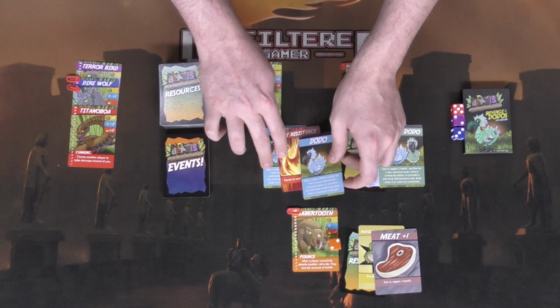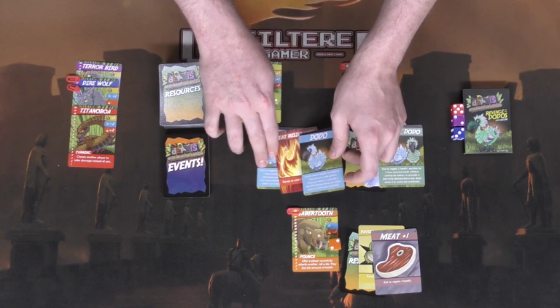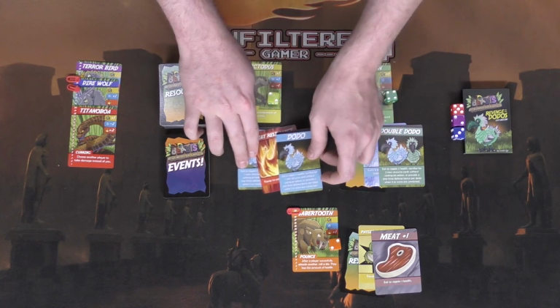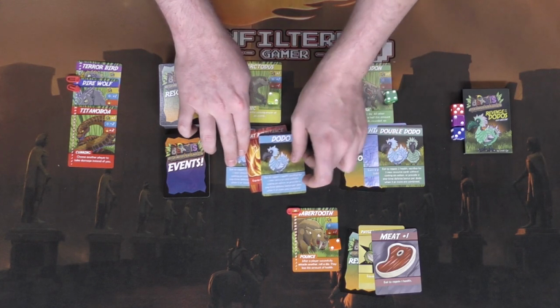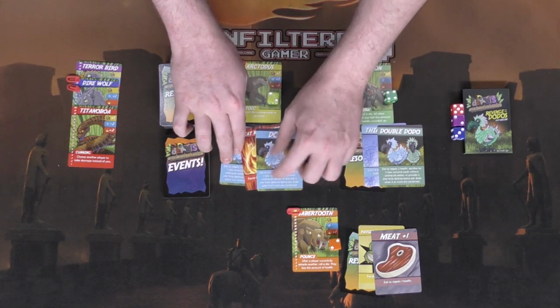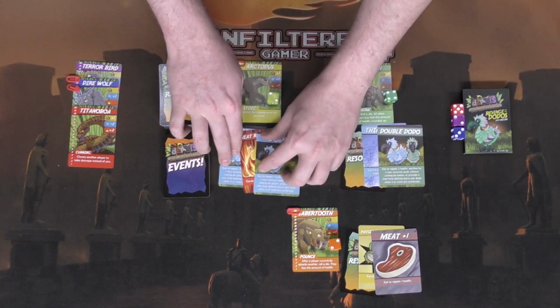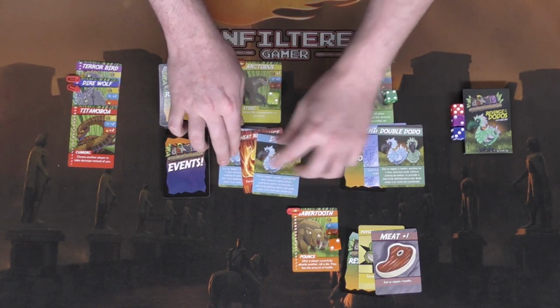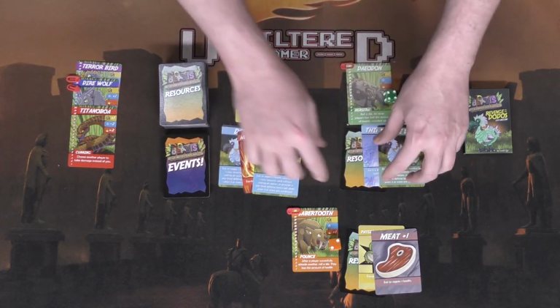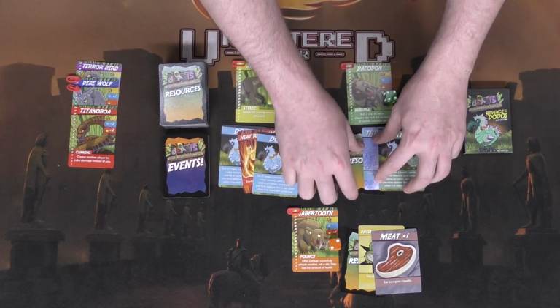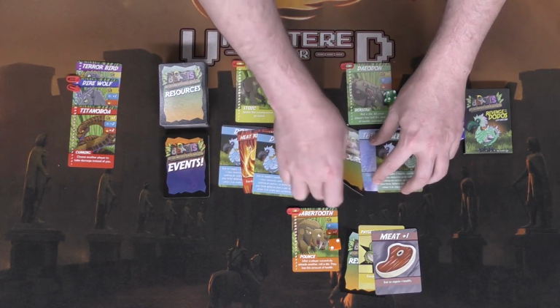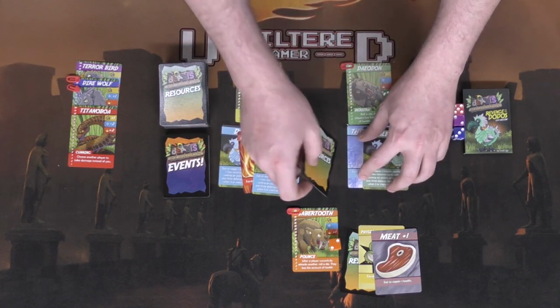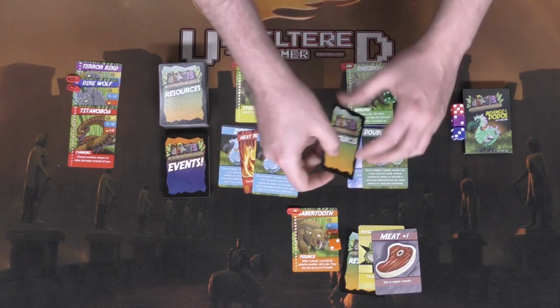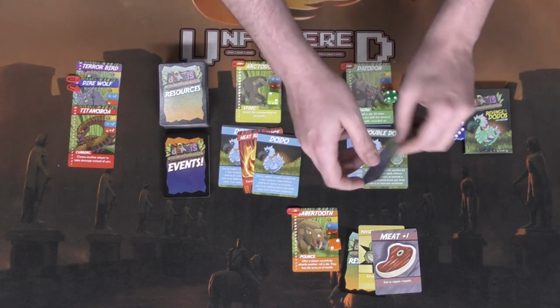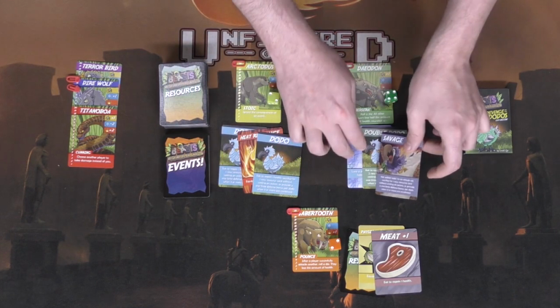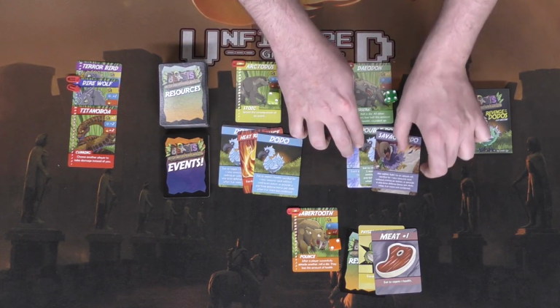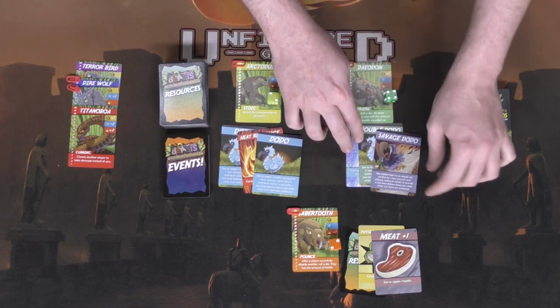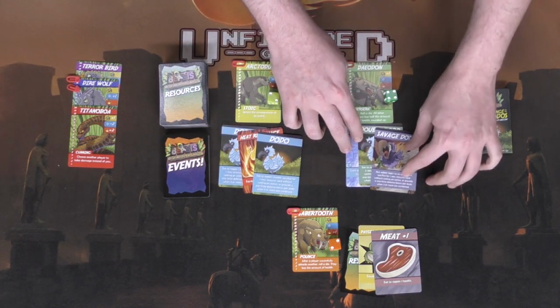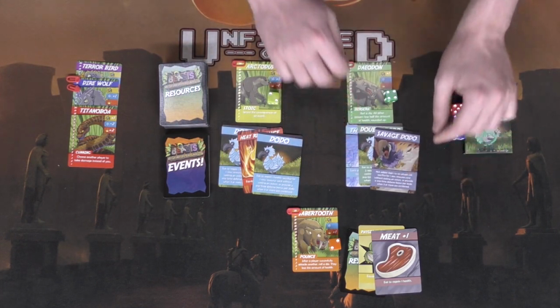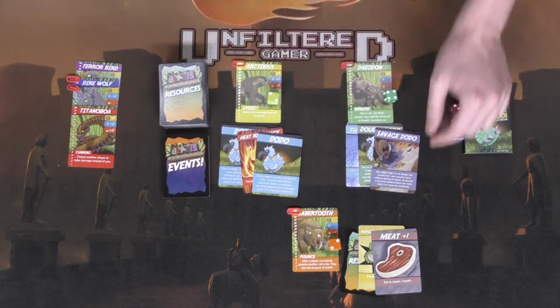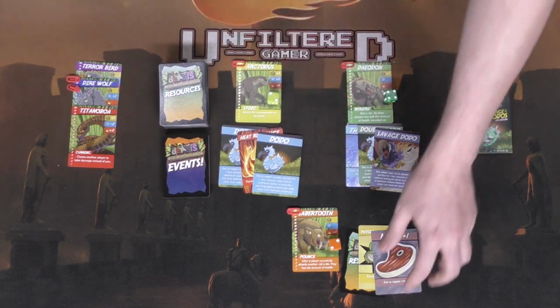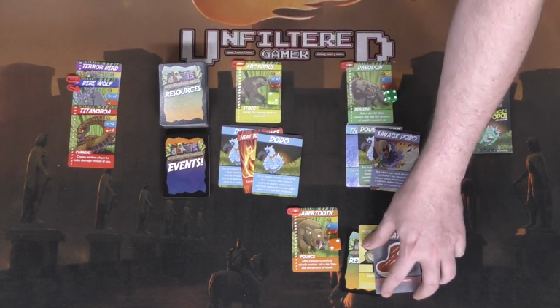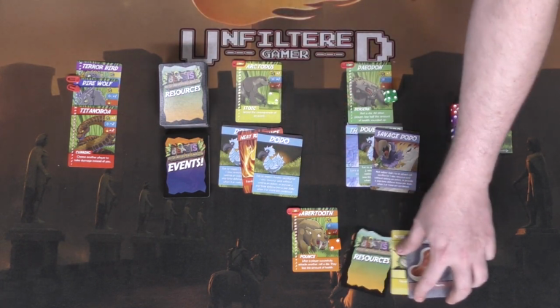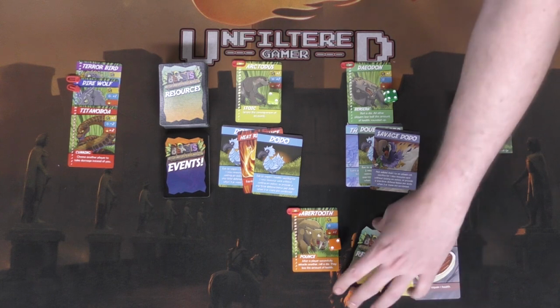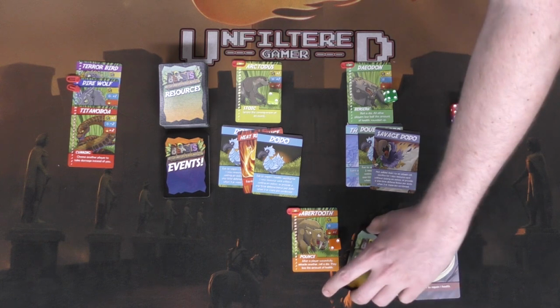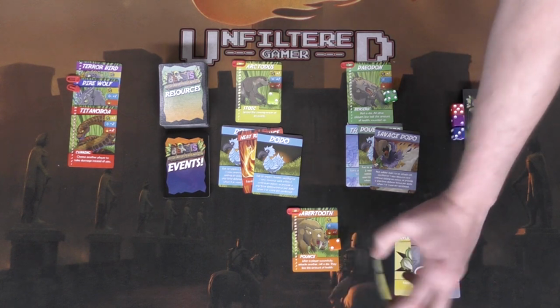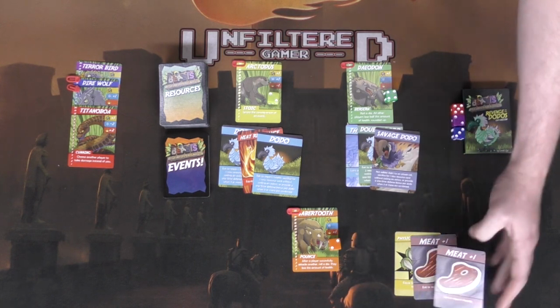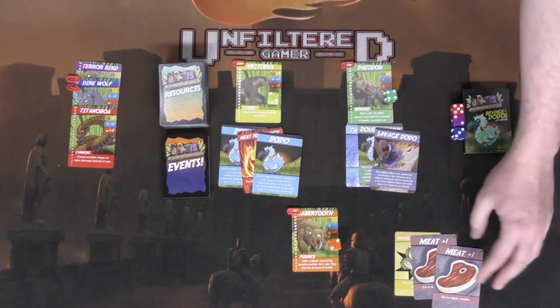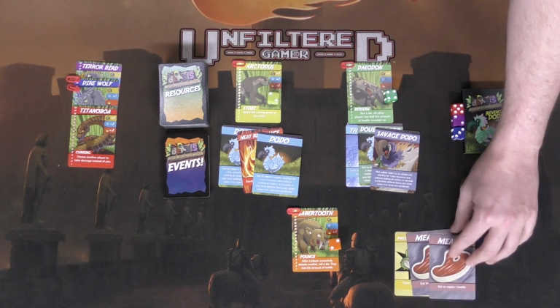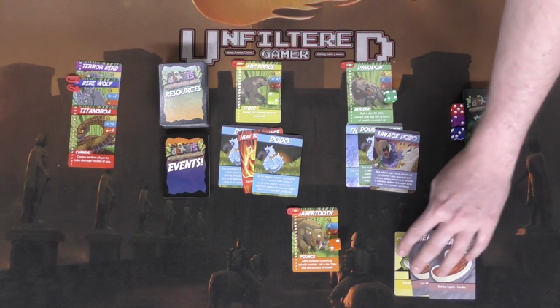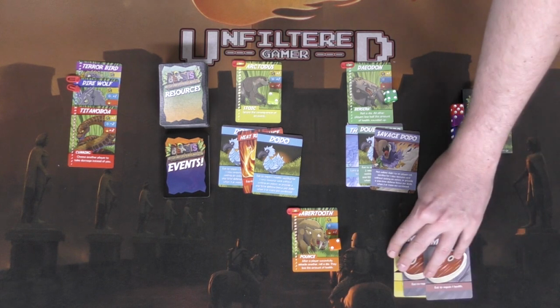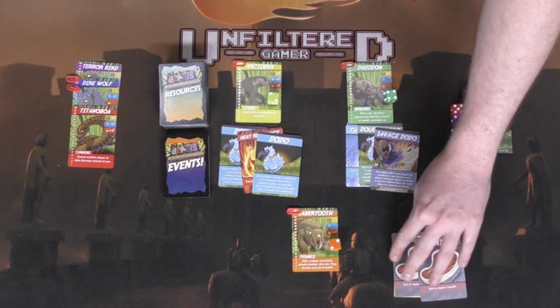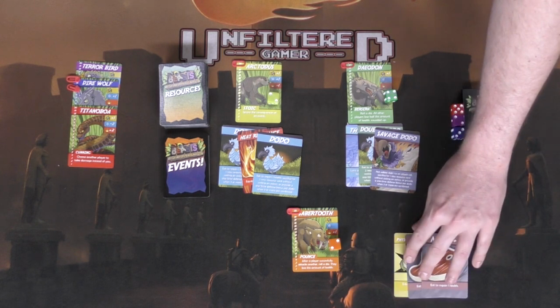Flip the resource cards over and check to see if any events trigger. Certain events will trigger from the resource deck; otherwise, simply put them in front of you. These are cards you can utilize when you need to, based on the actions available in the game.